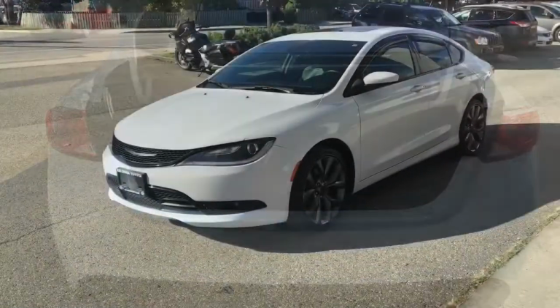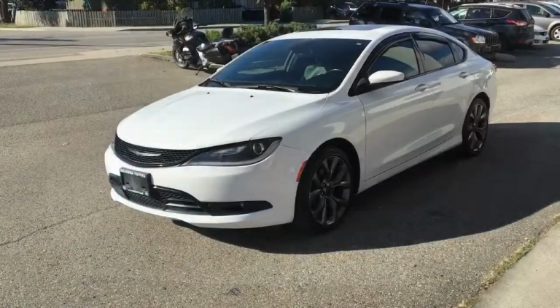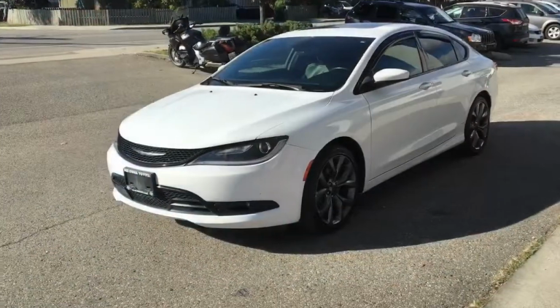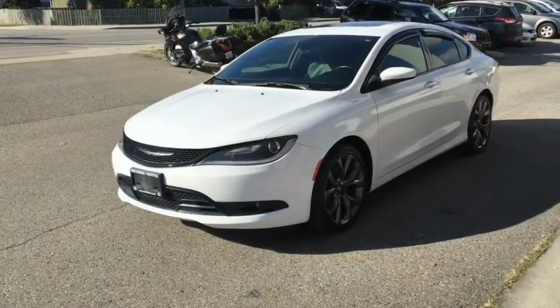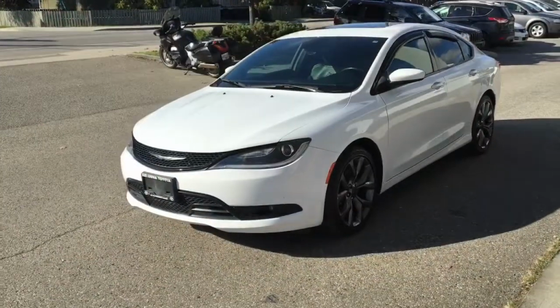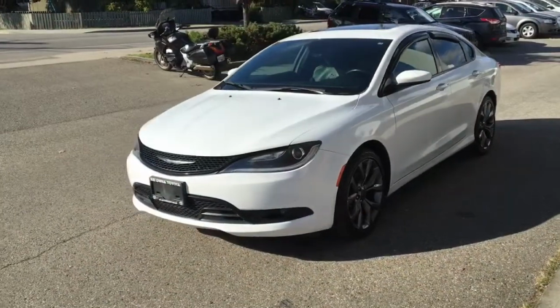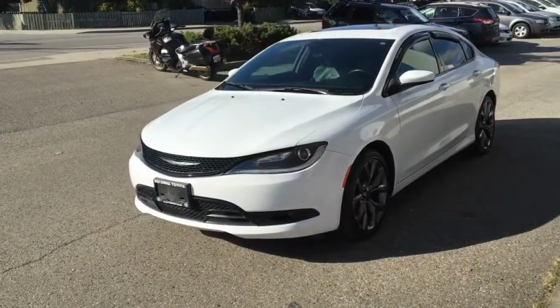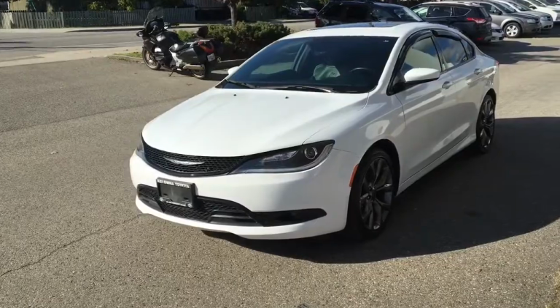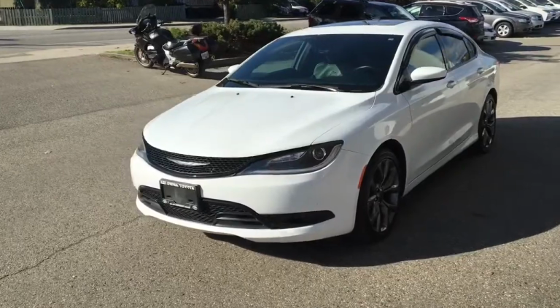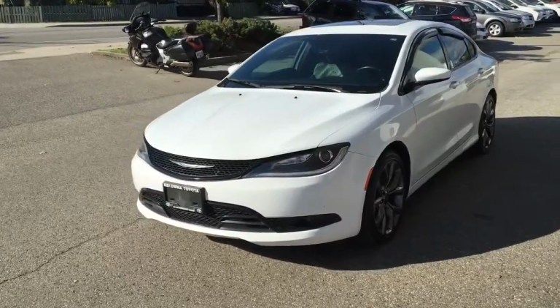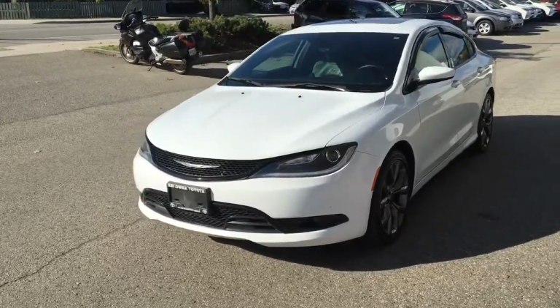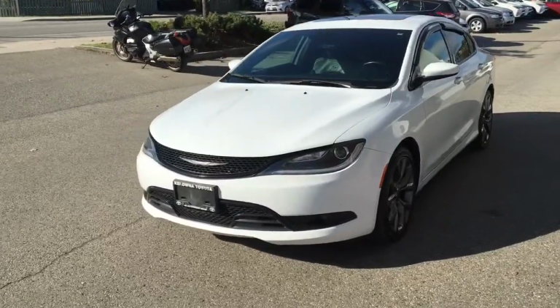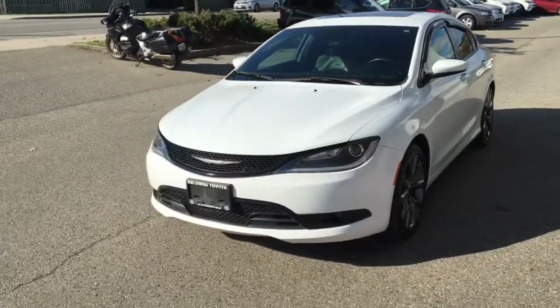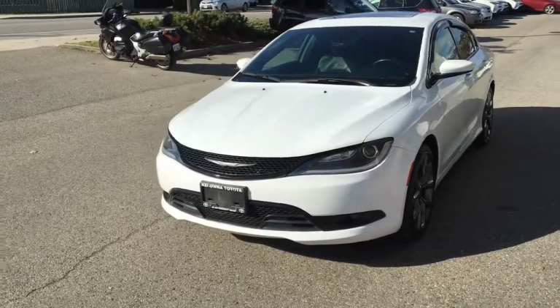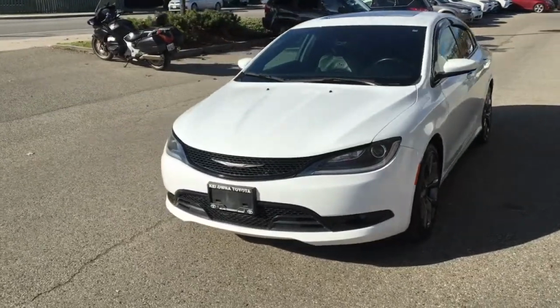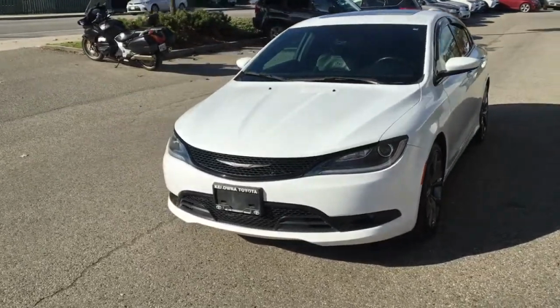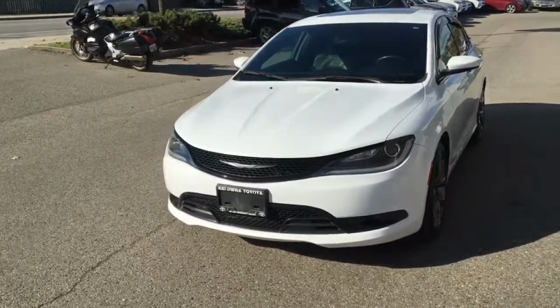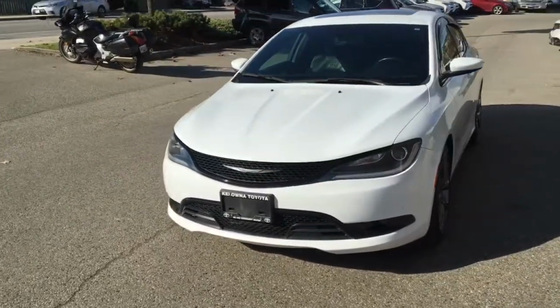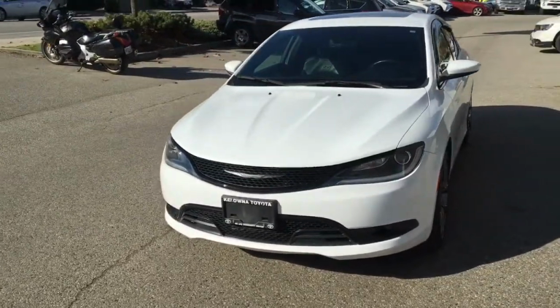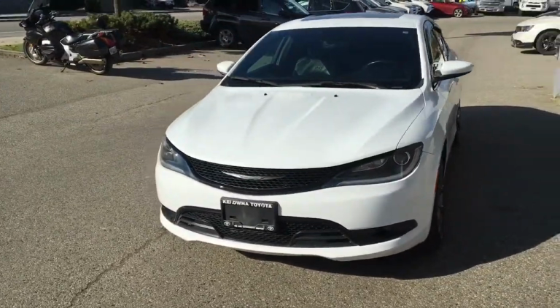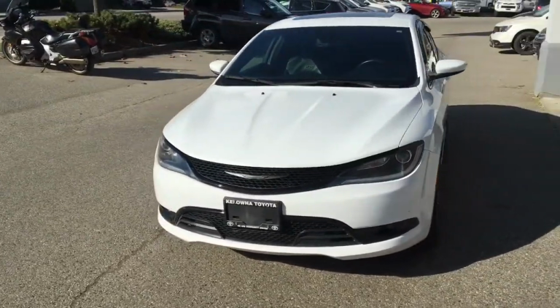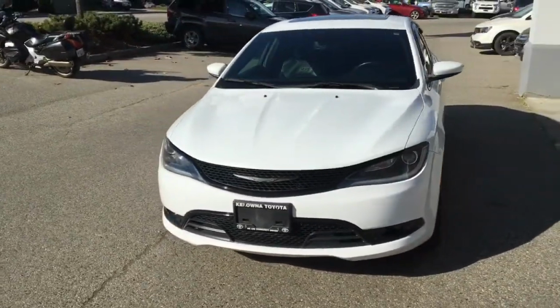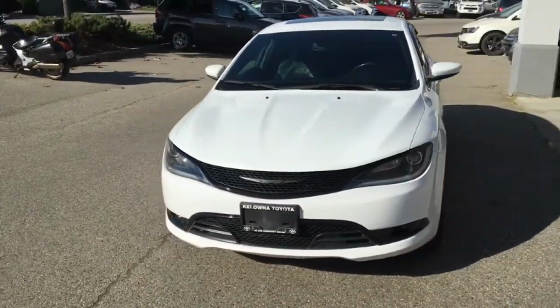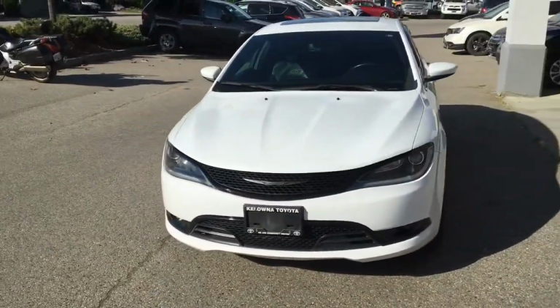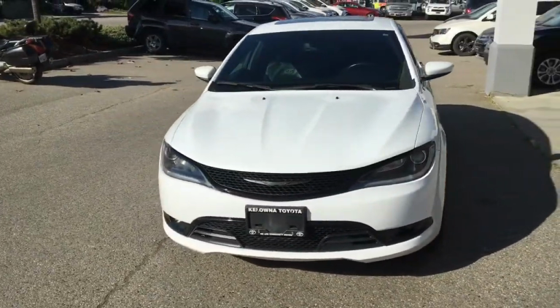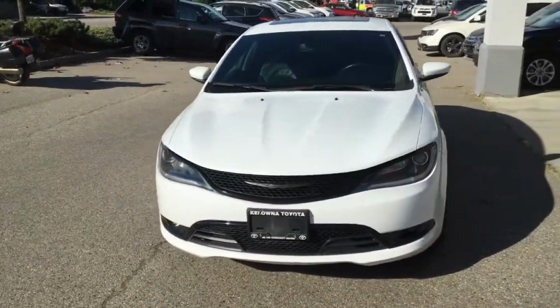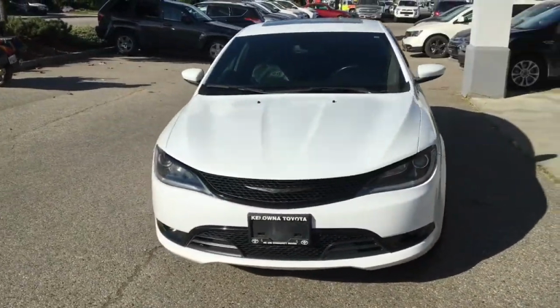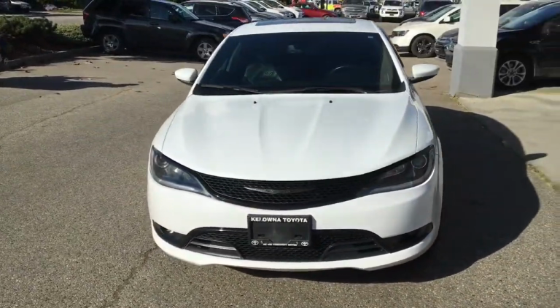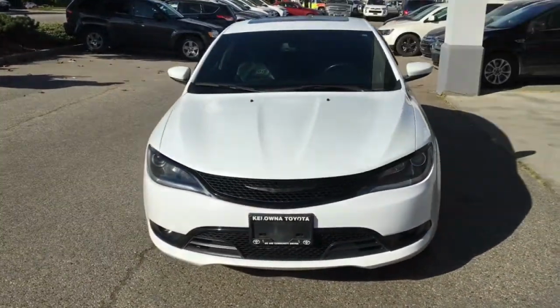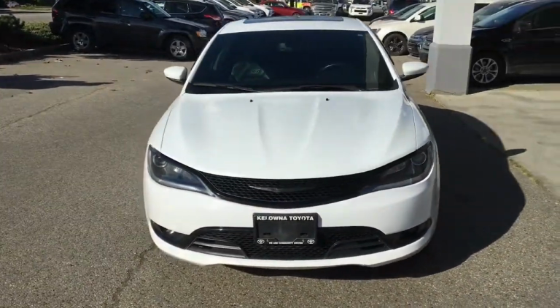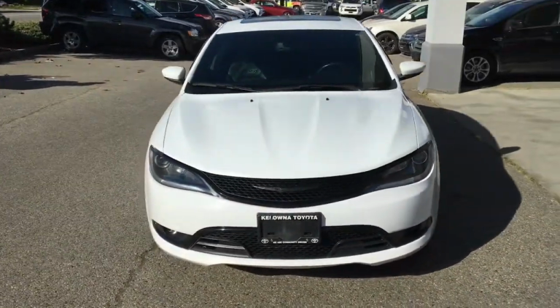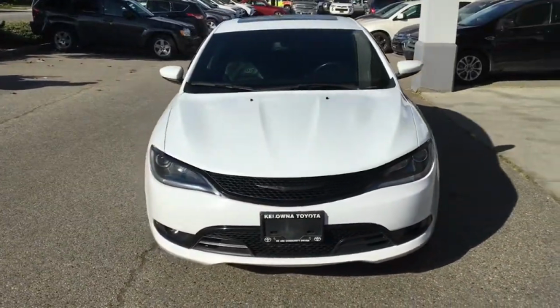From the driver's side, this sharp-looking sedan has an aerodynamic profile with projector beam headlights and an integrated spoiler.